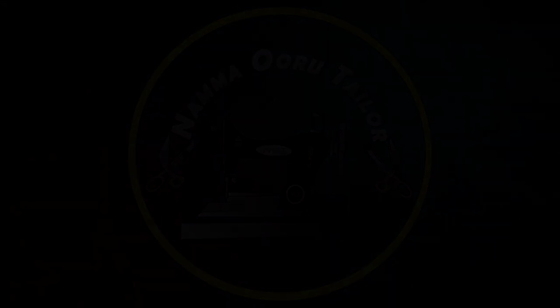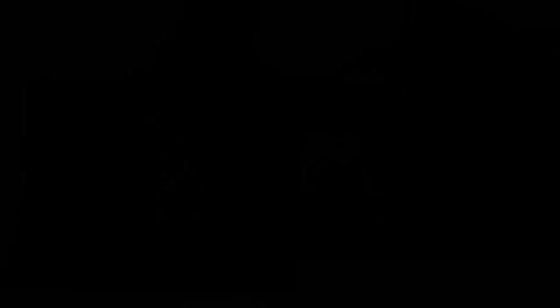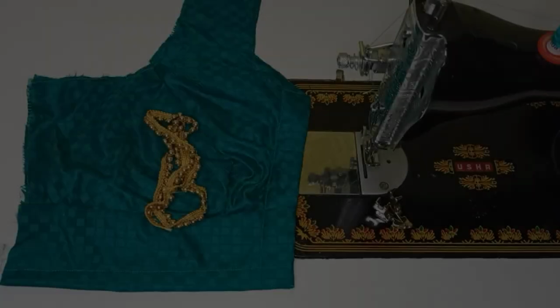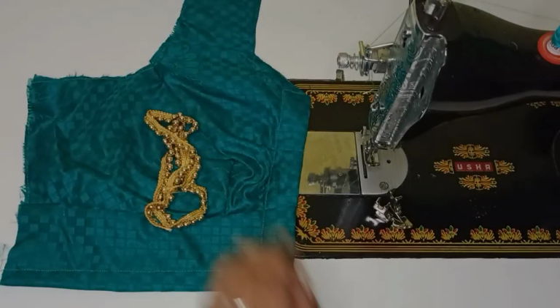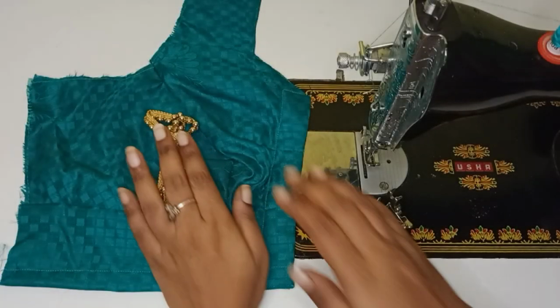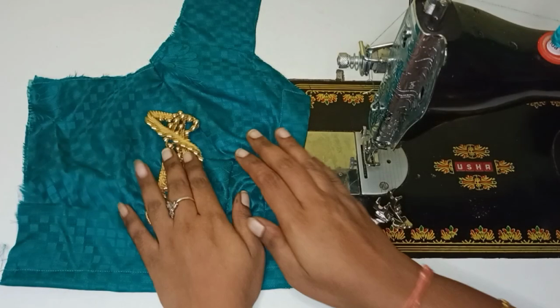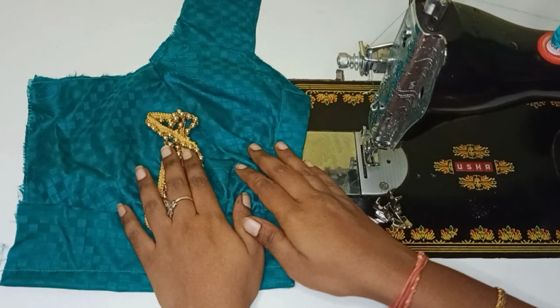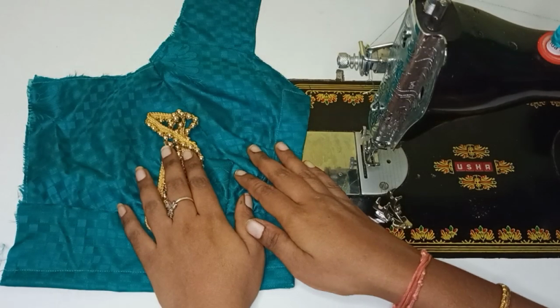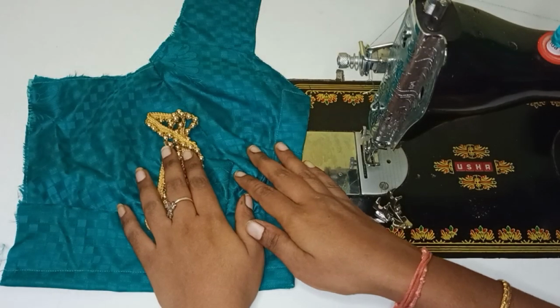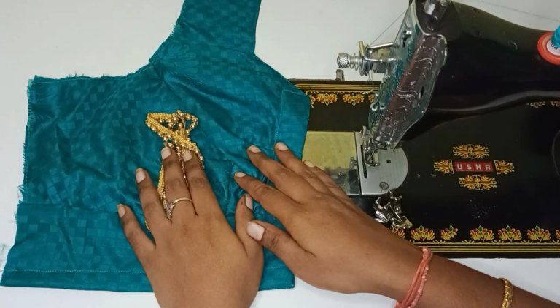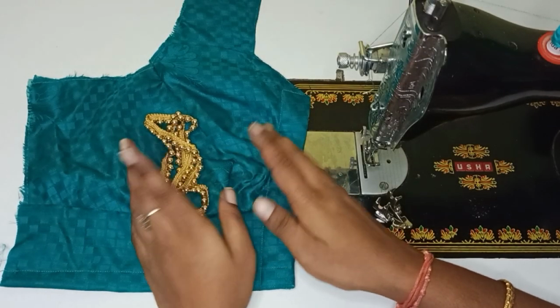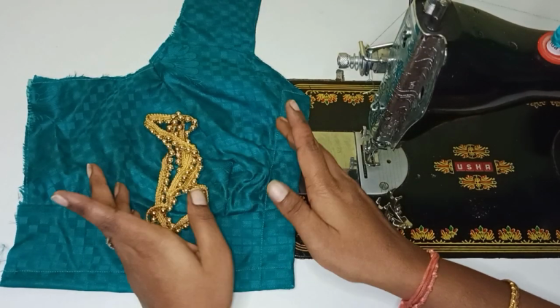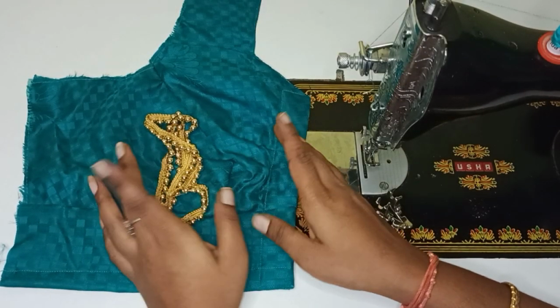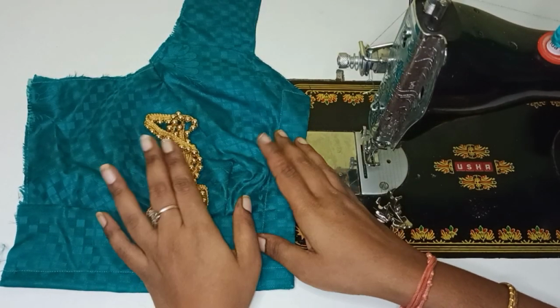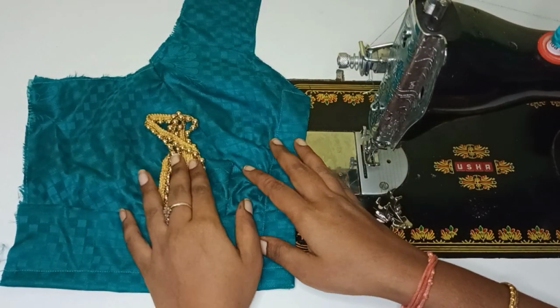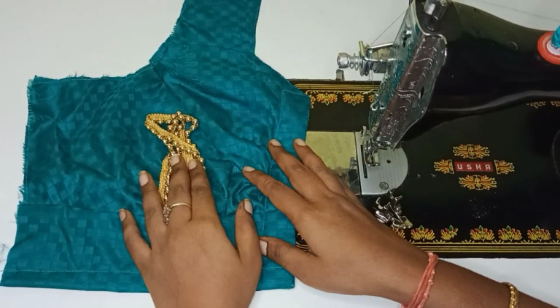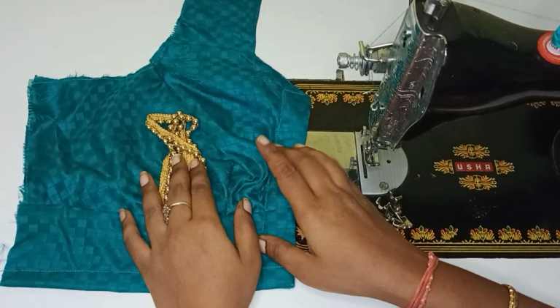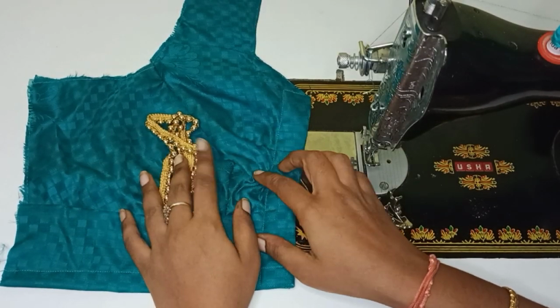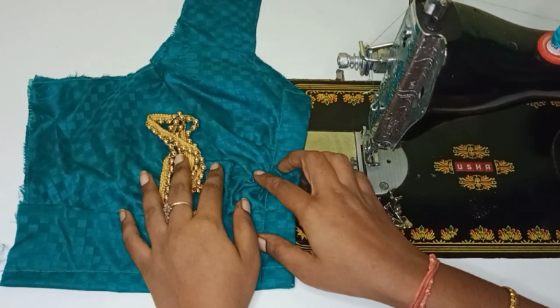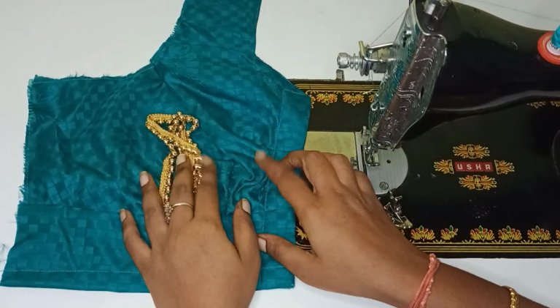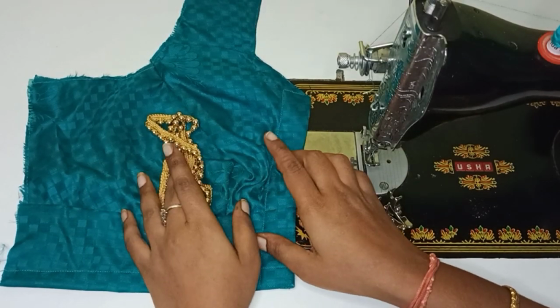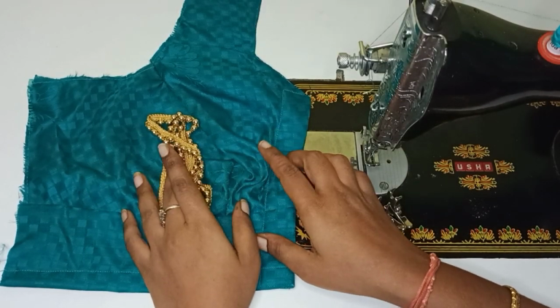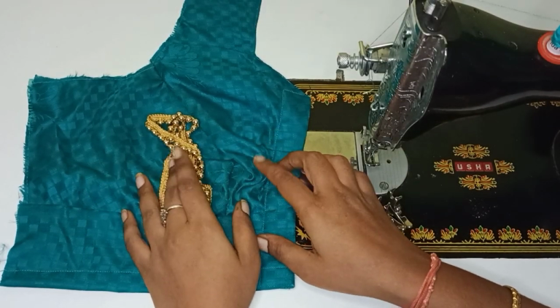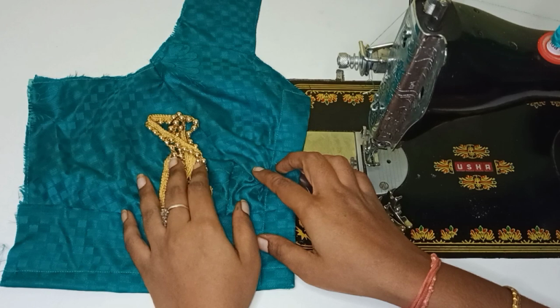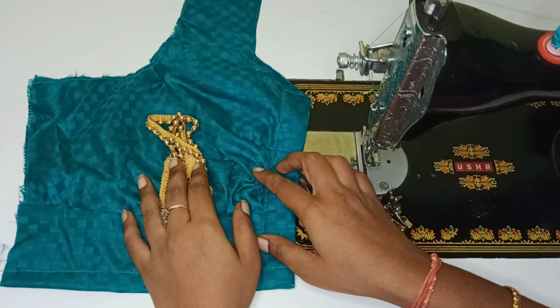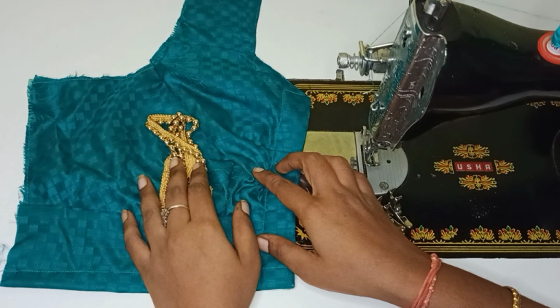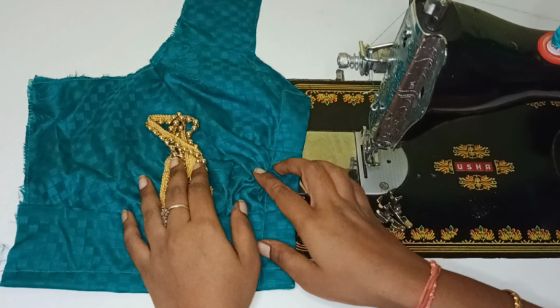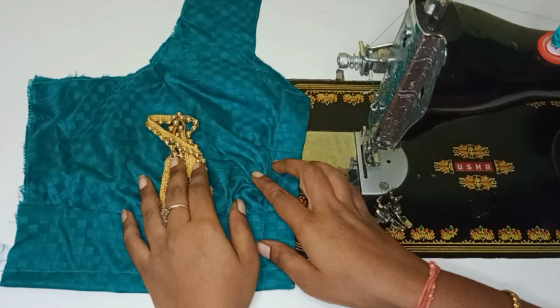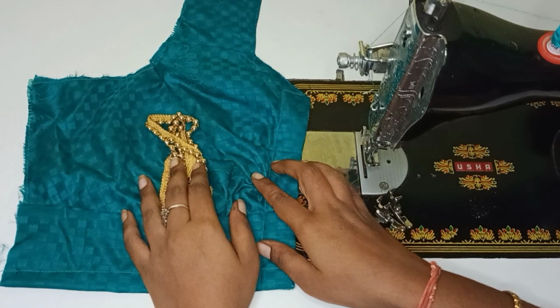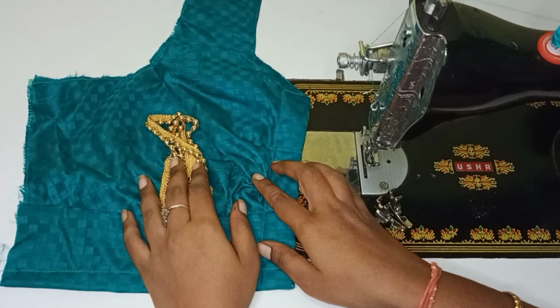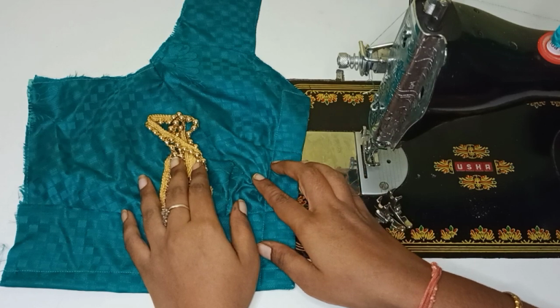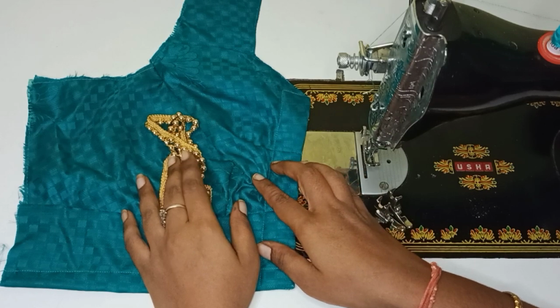Hello friends, welcome to Namor Taylor. In this video, how do we fix our single foot in normal machine?